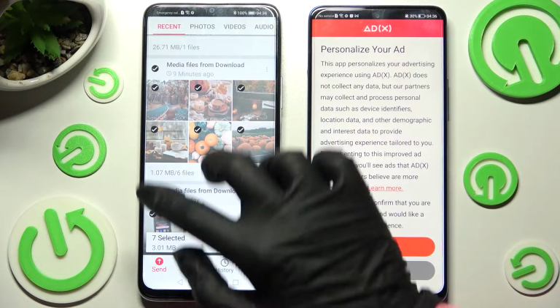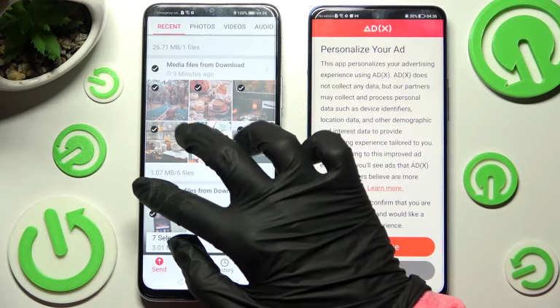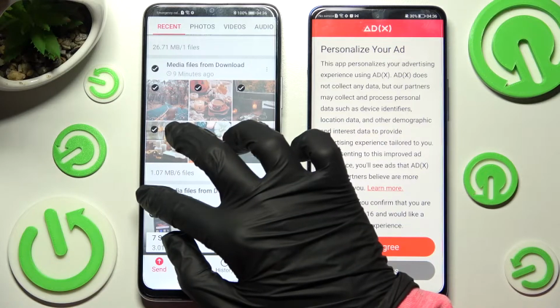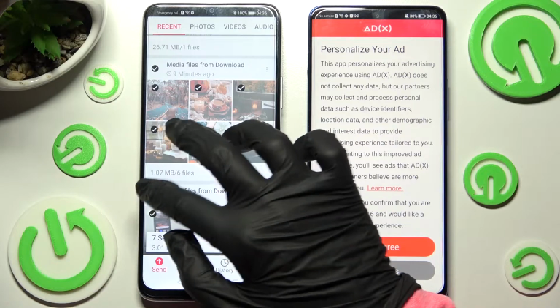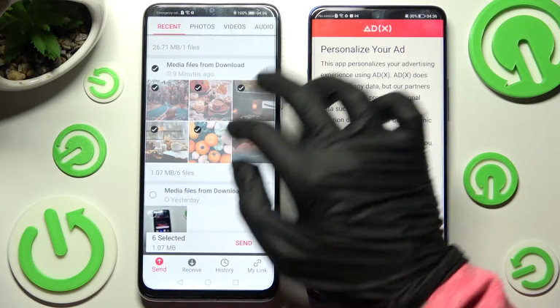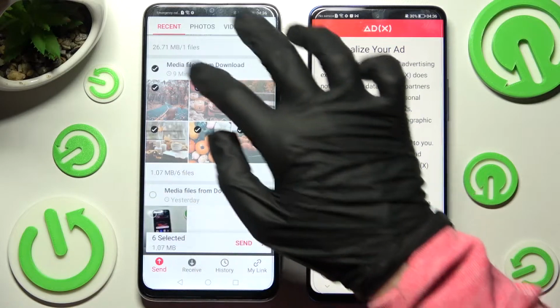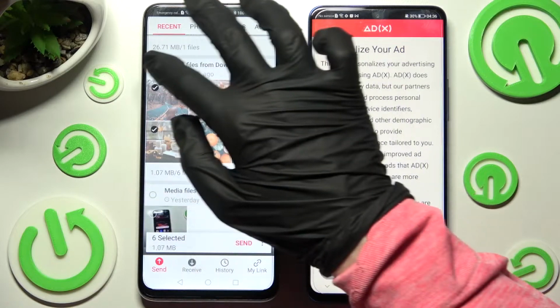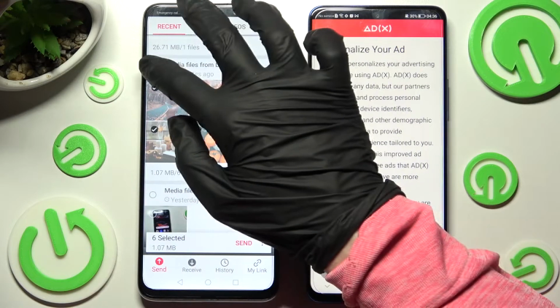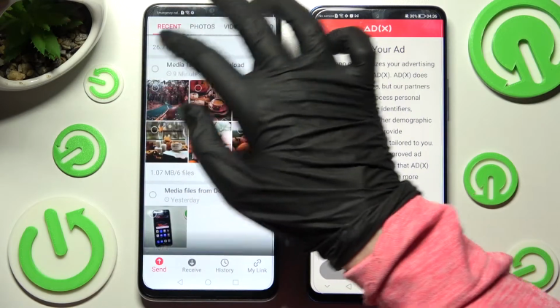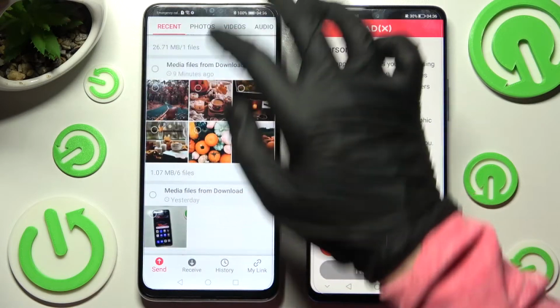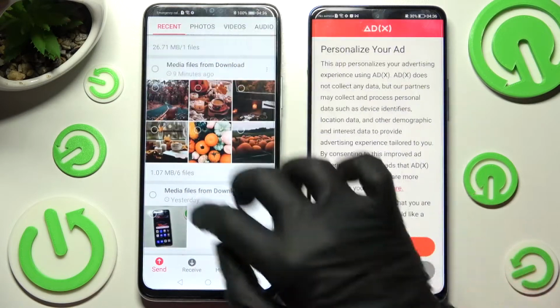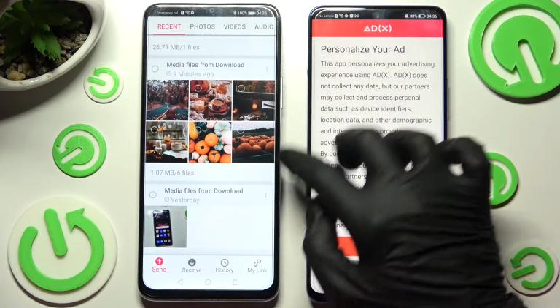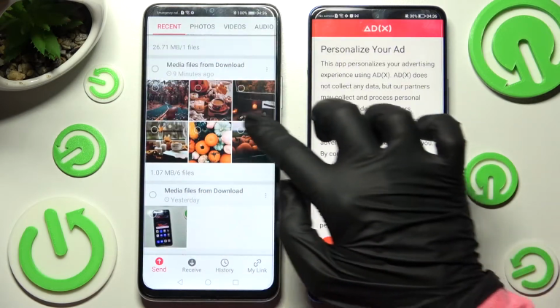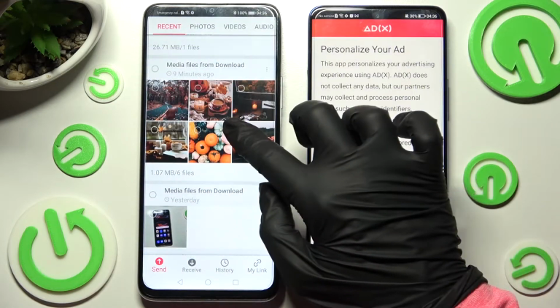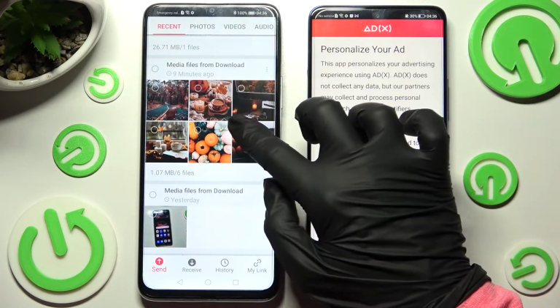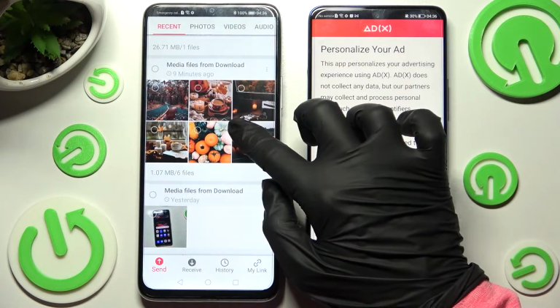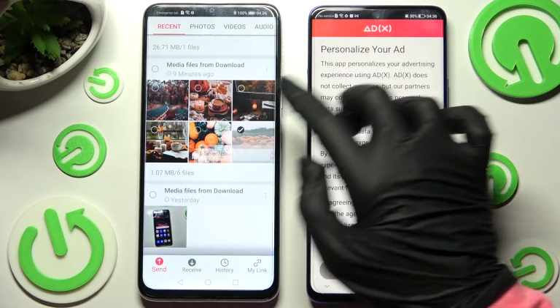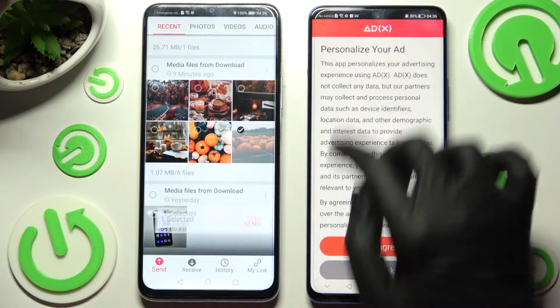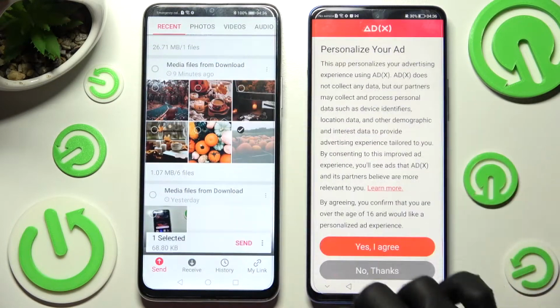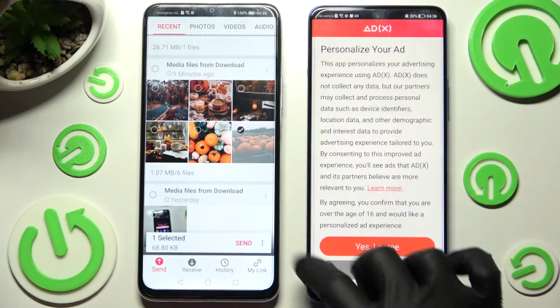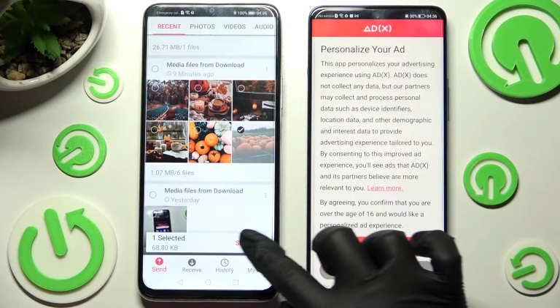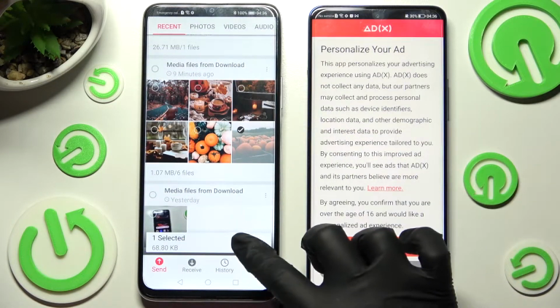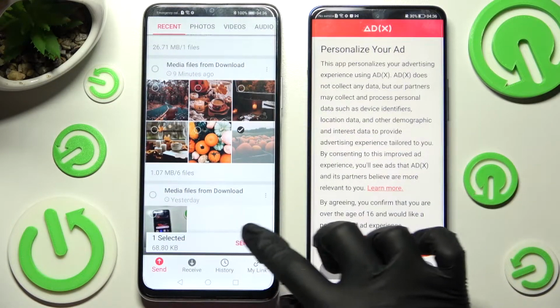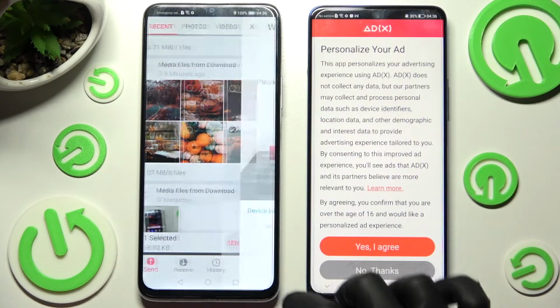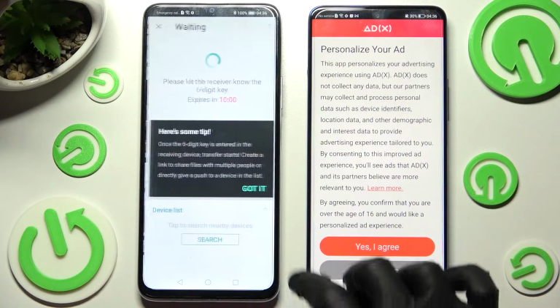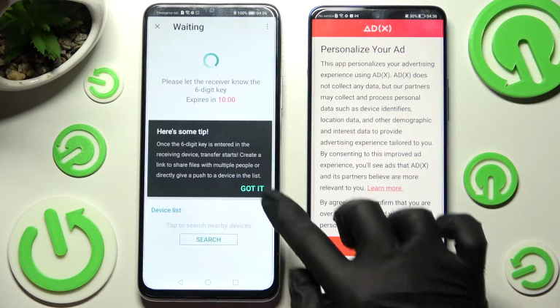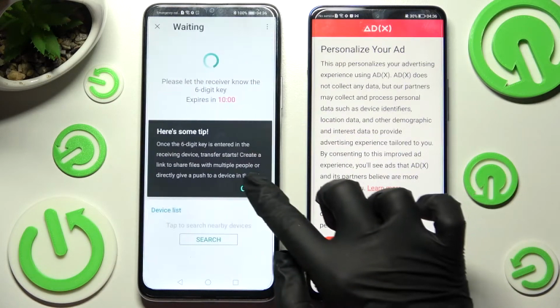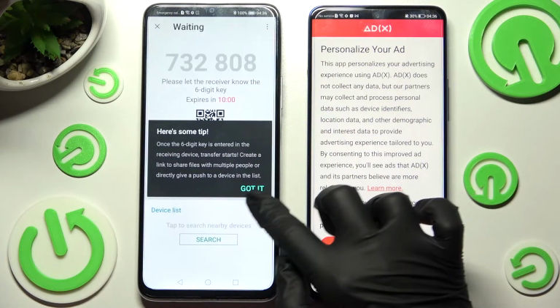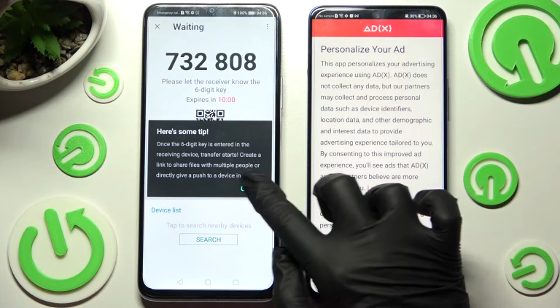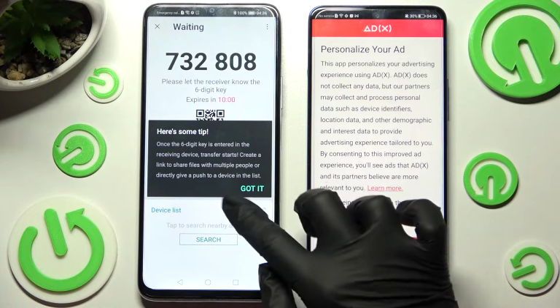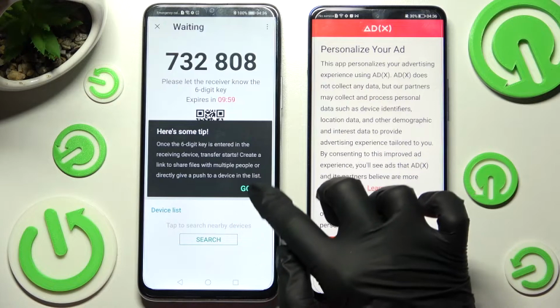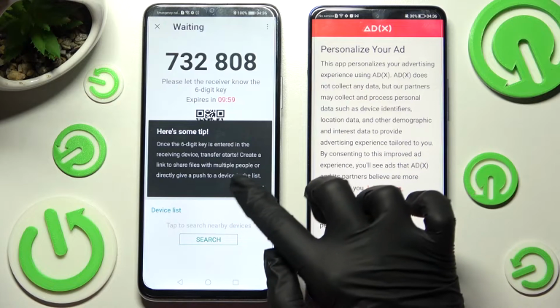It will take some time to do it now so I'll go with only one photo, choose send, and click on 'Got it'.